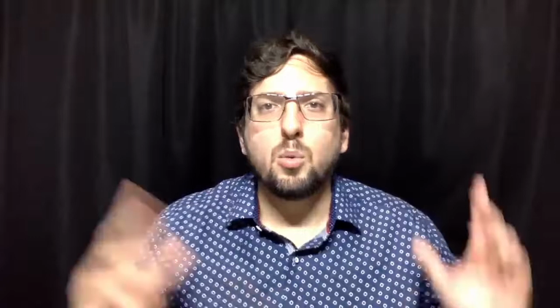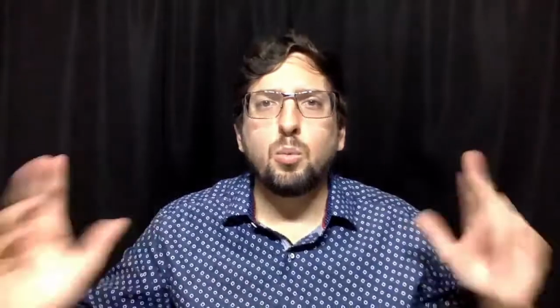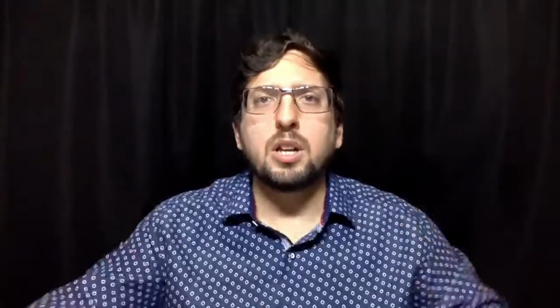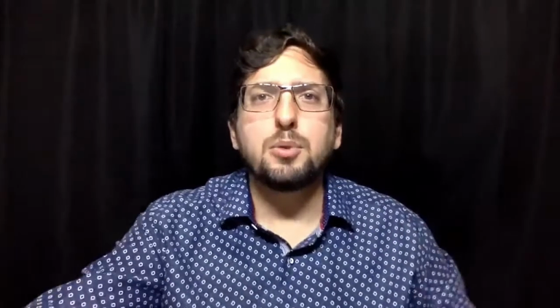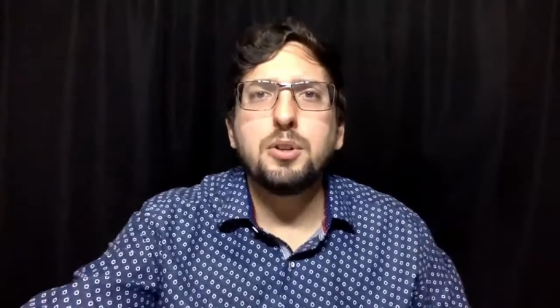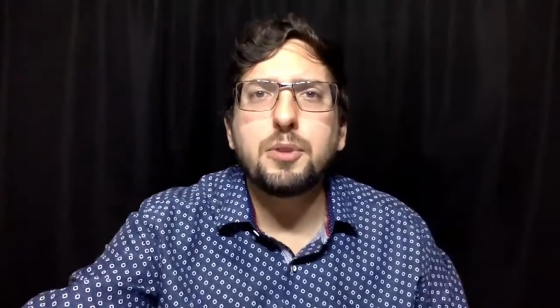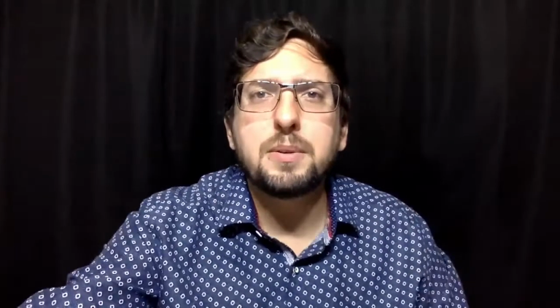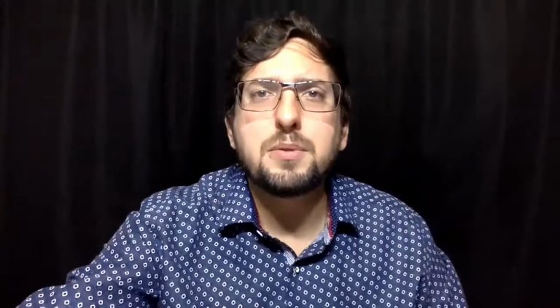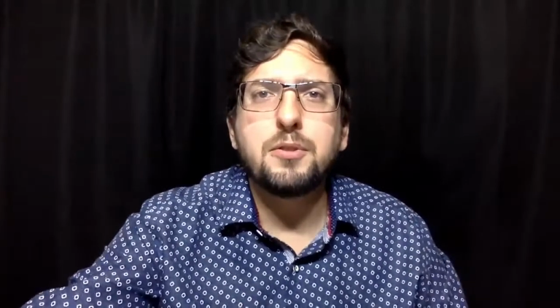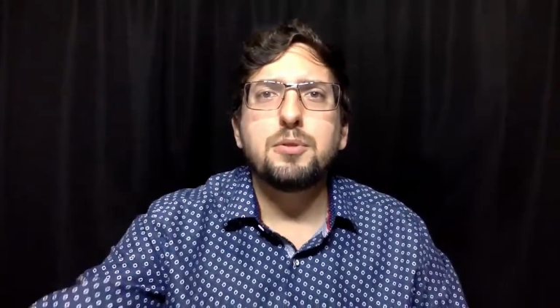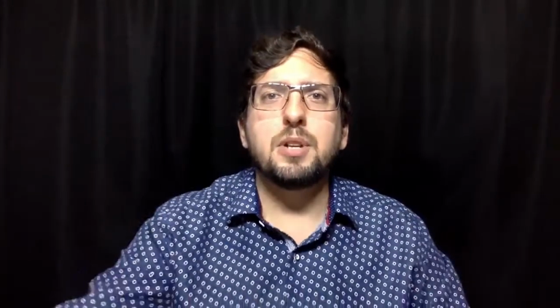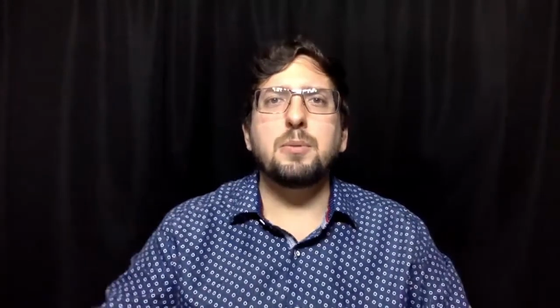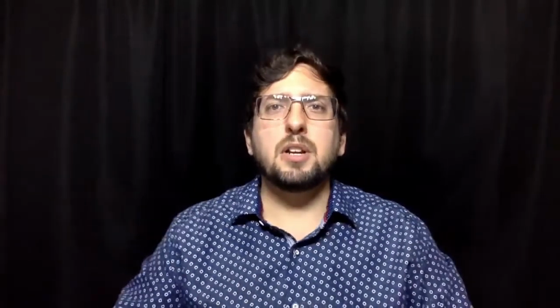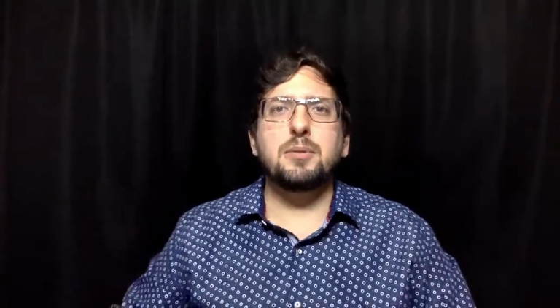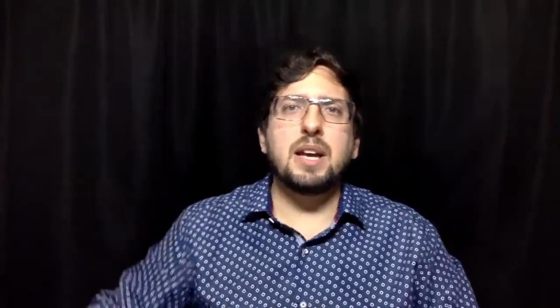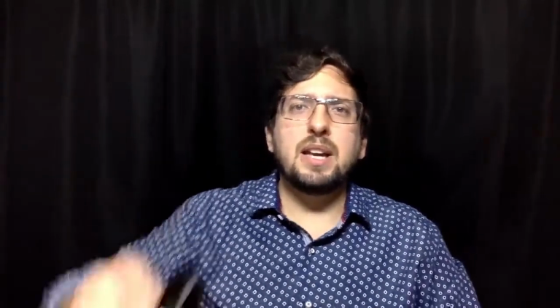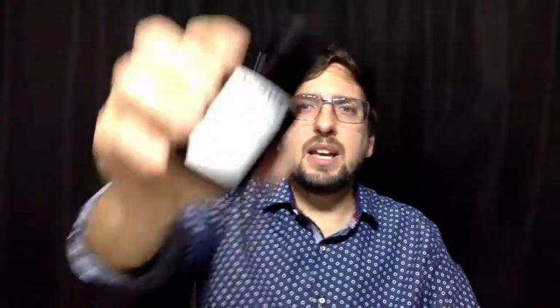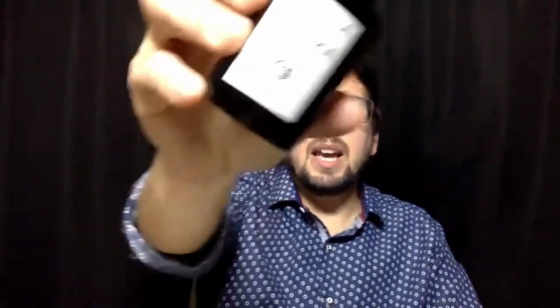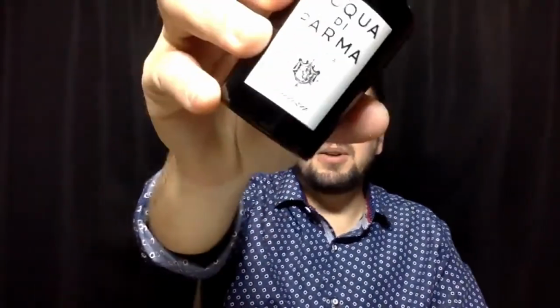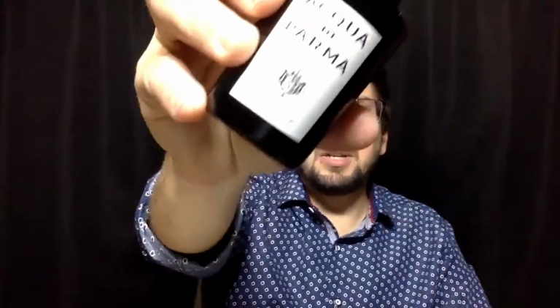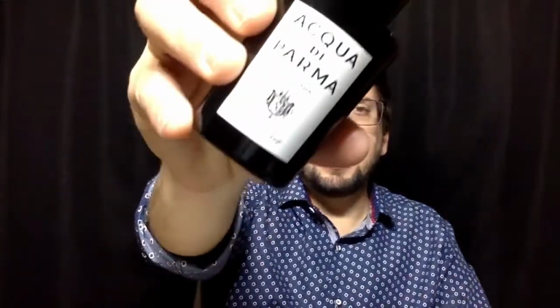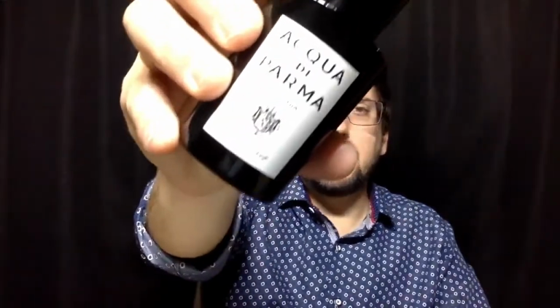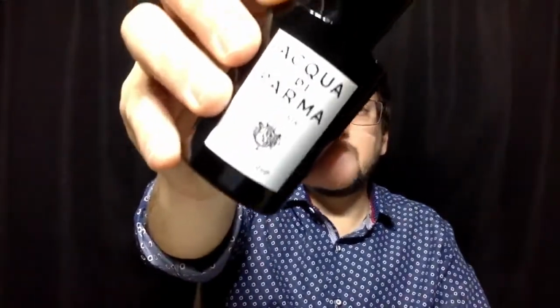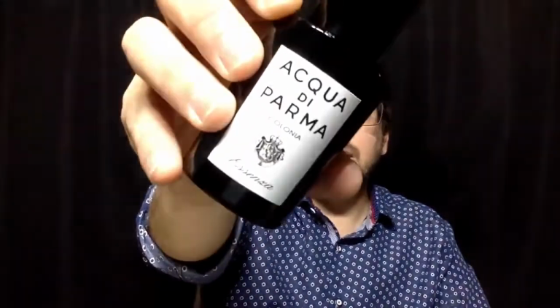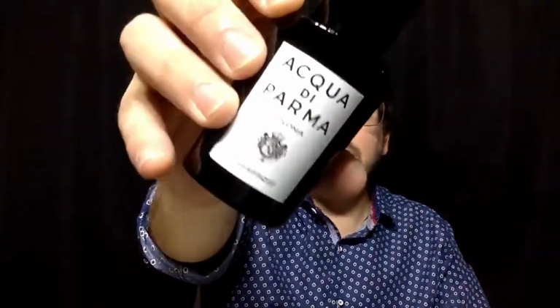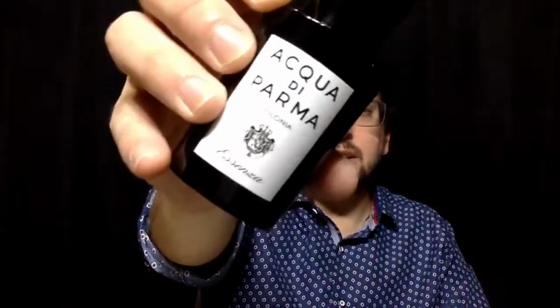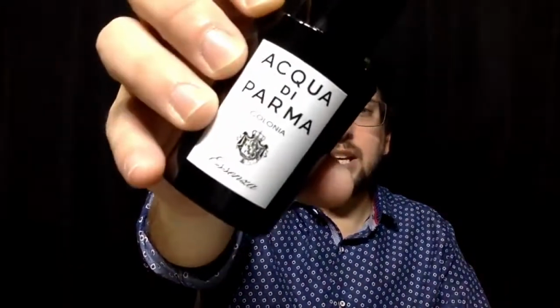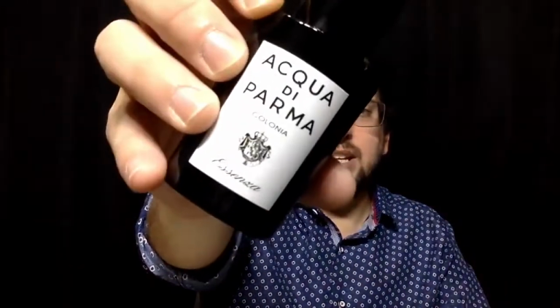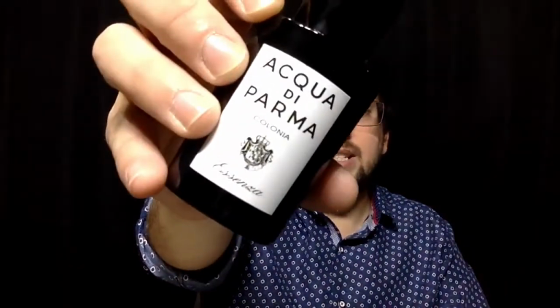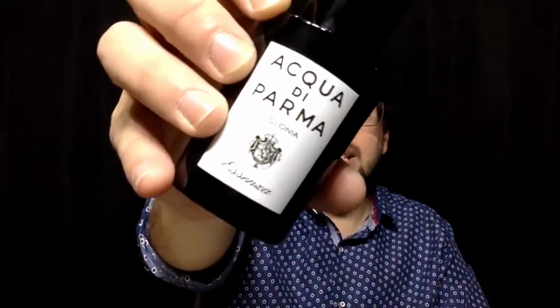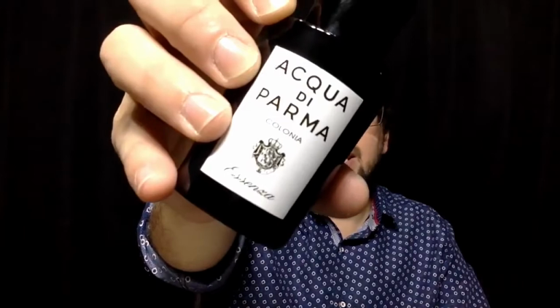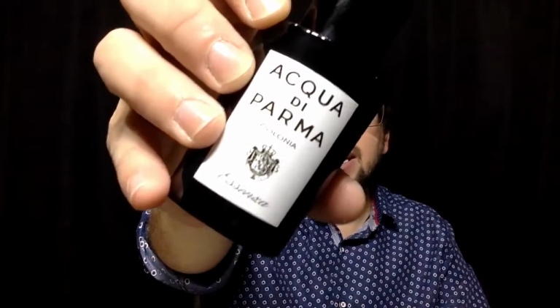Welcome to a new fragrance review. Today we're going to try Aqua di Parma Colonia Essenza.